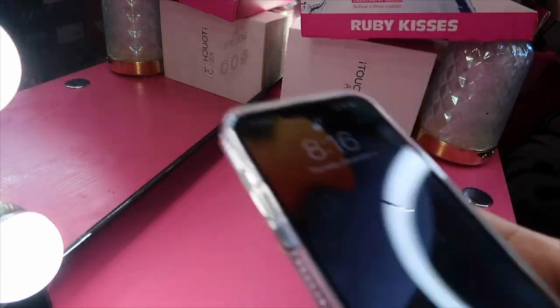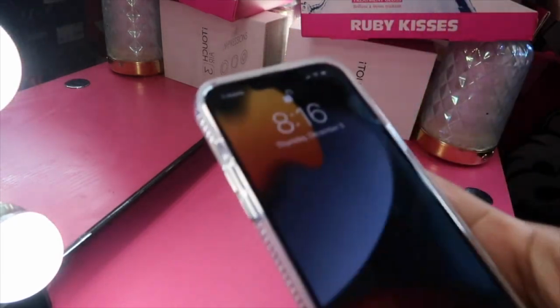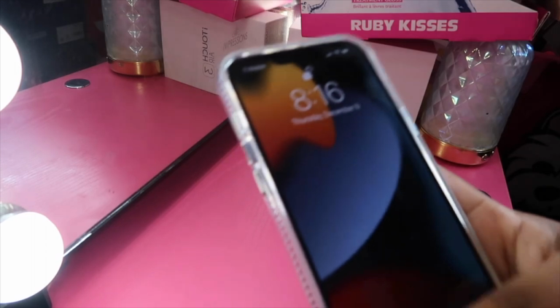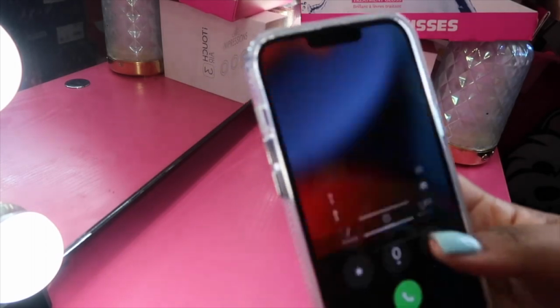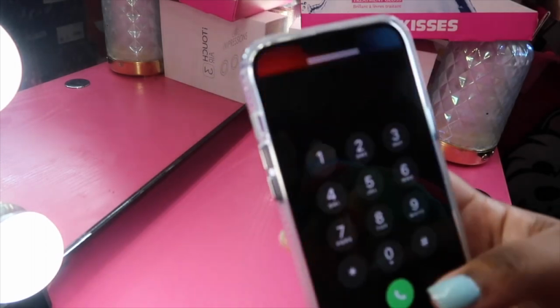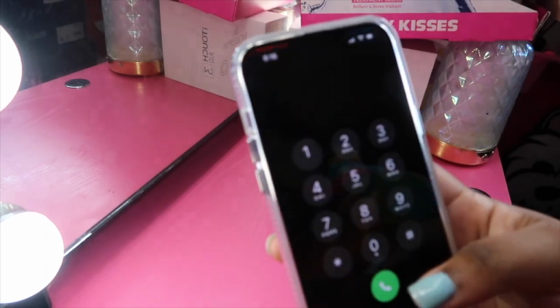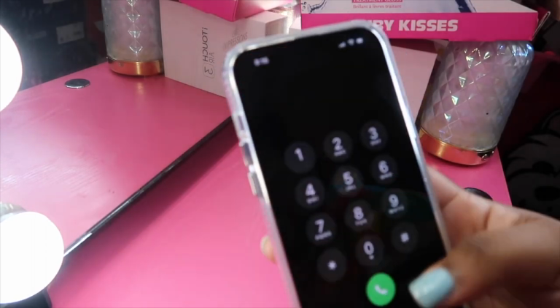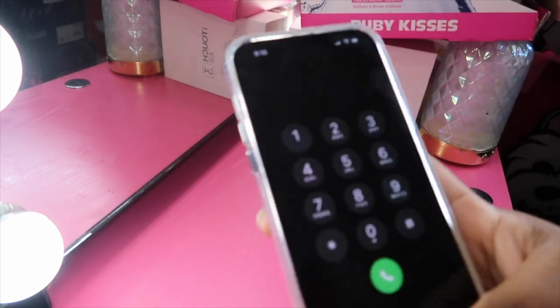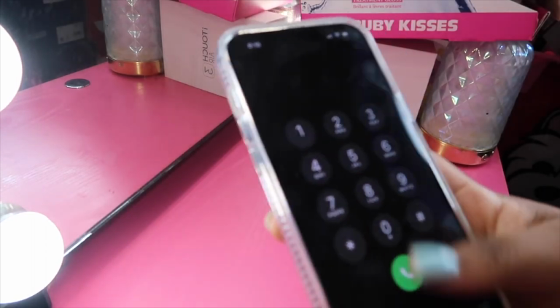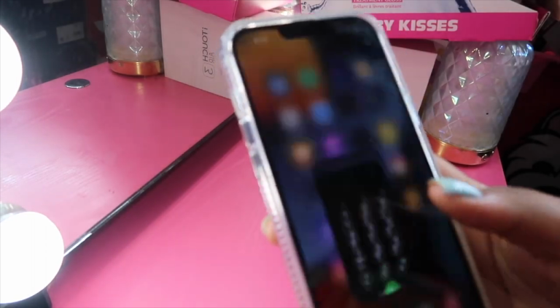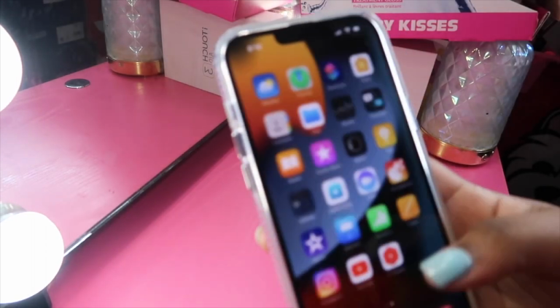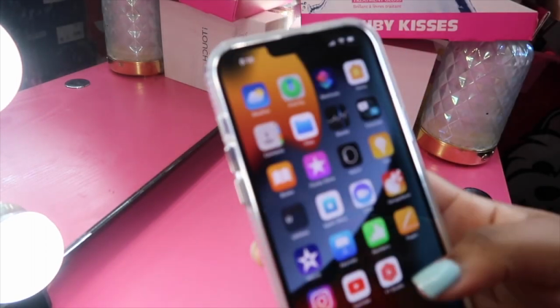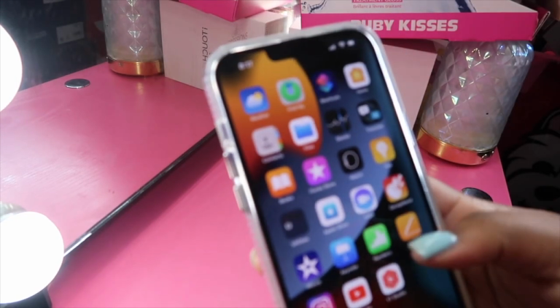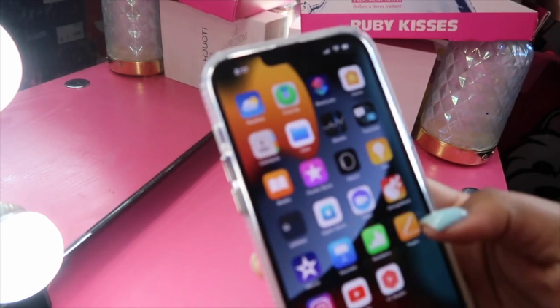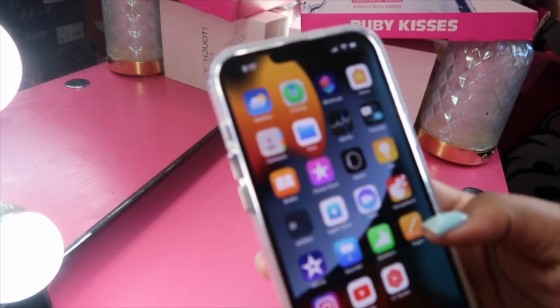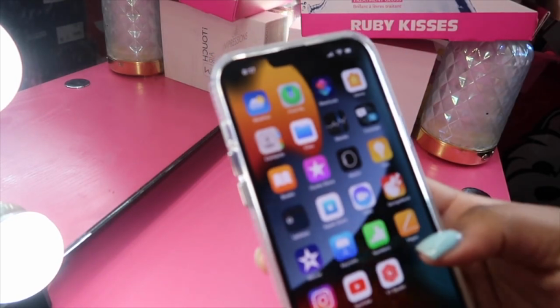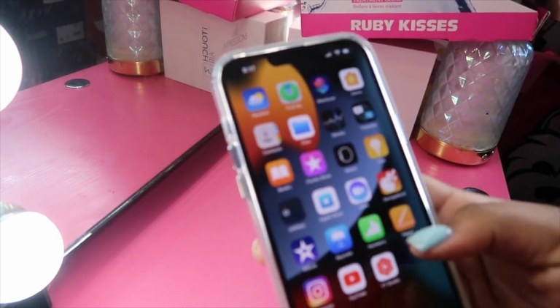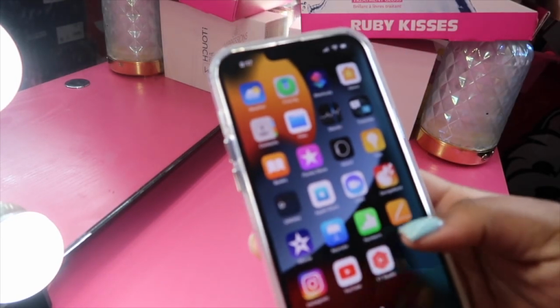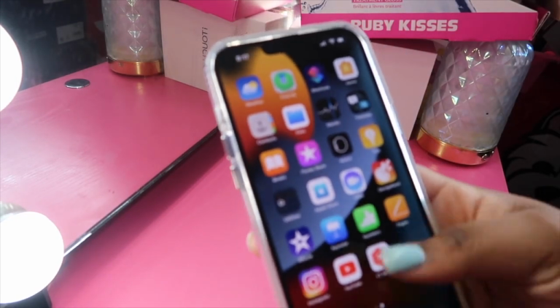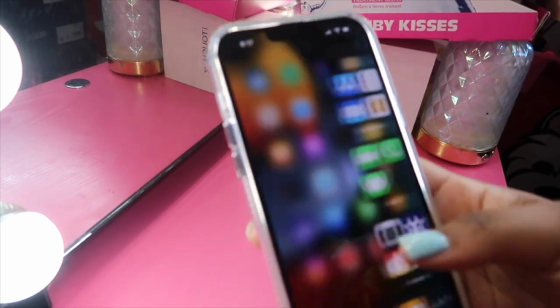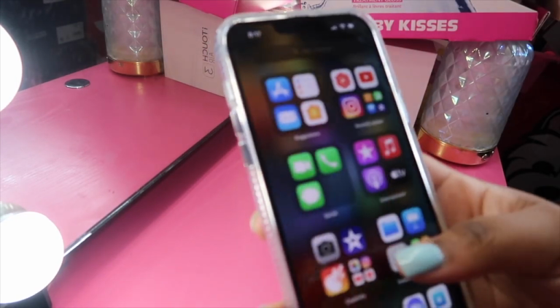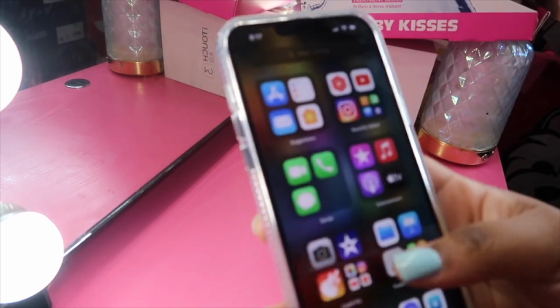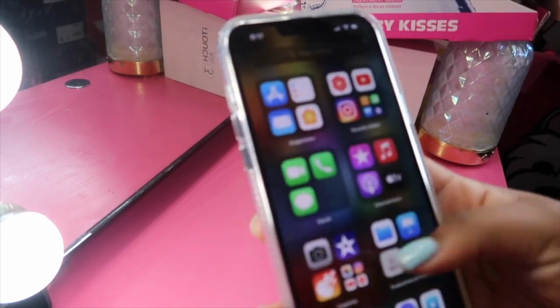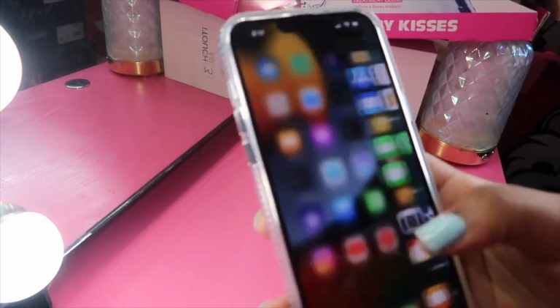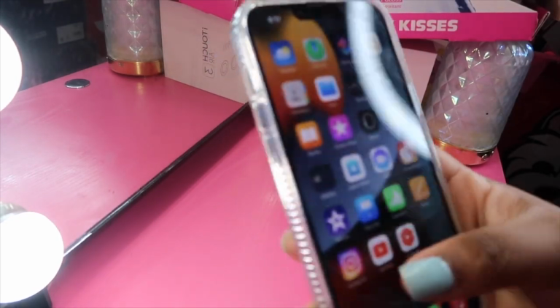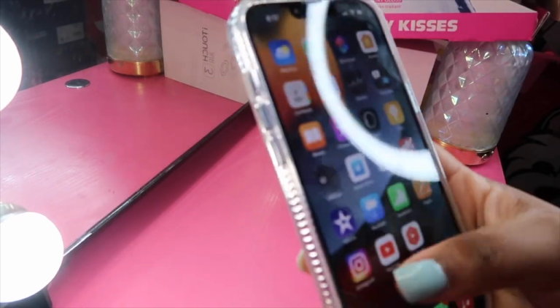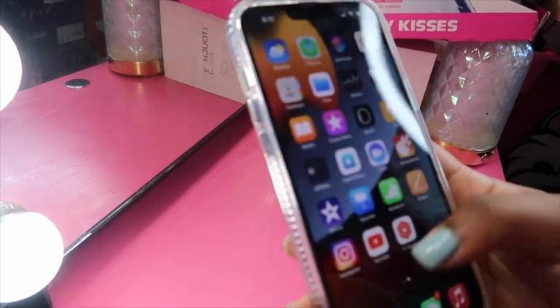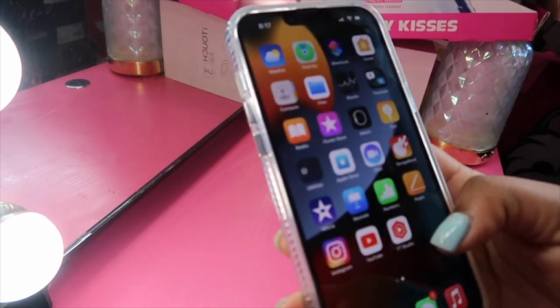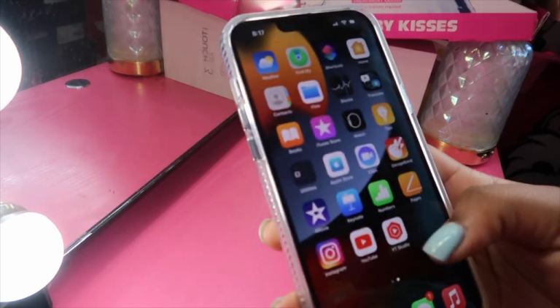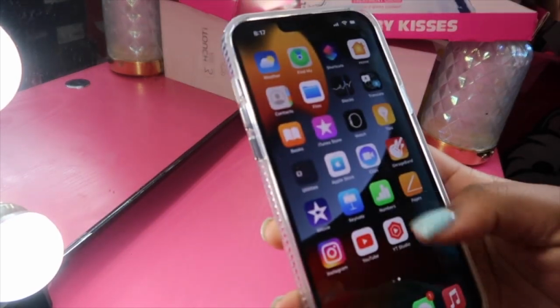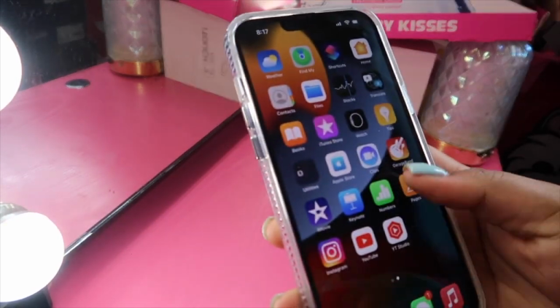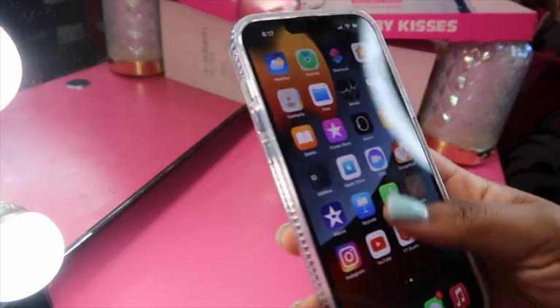So this is what my phone looks like. I downloaded a couple of apps while I was waiting.